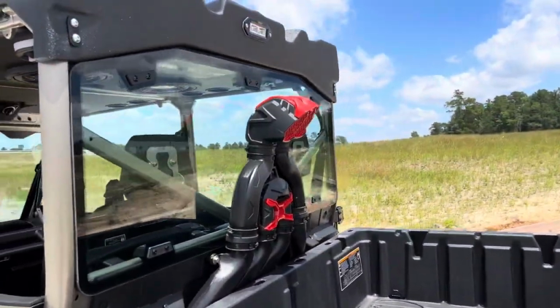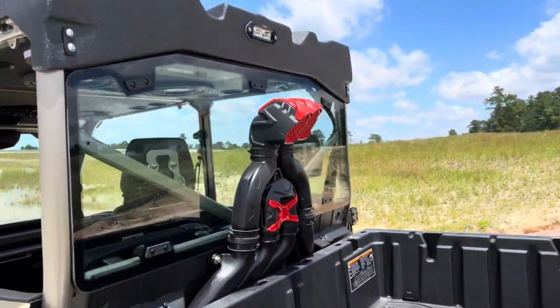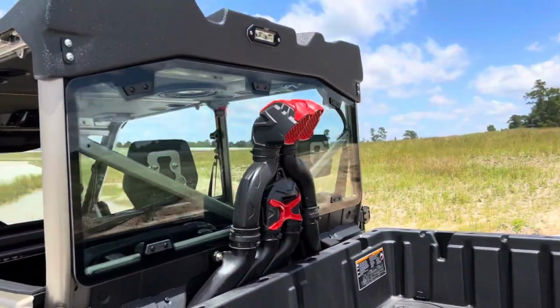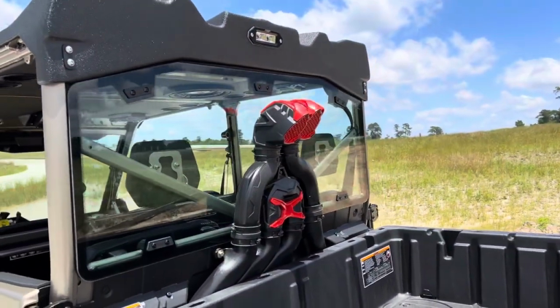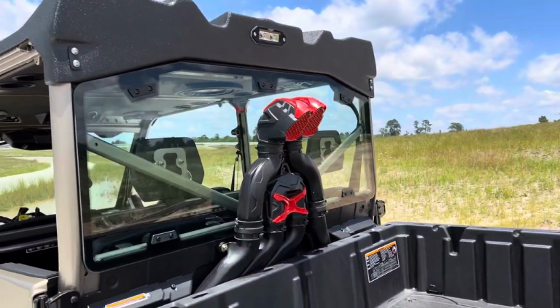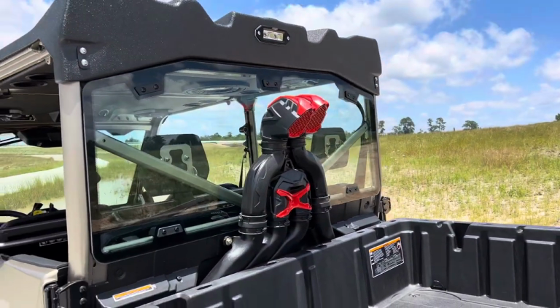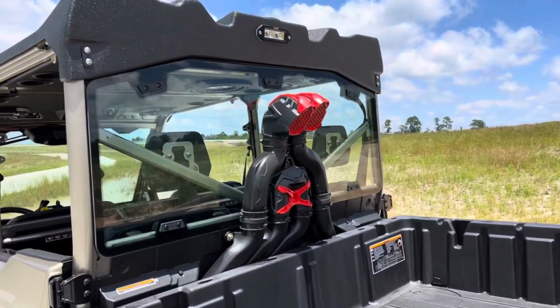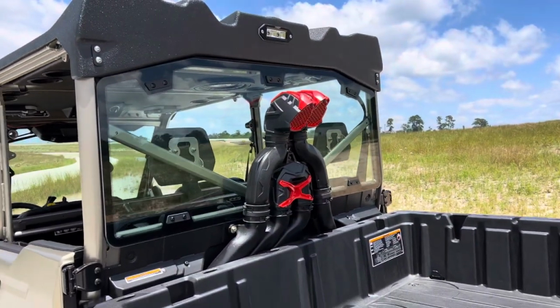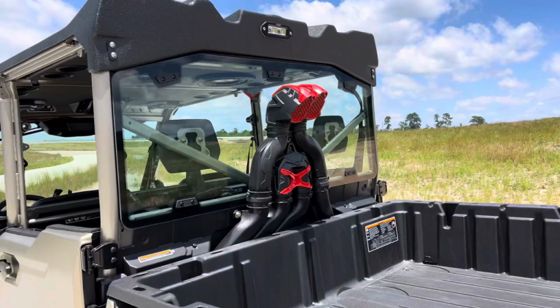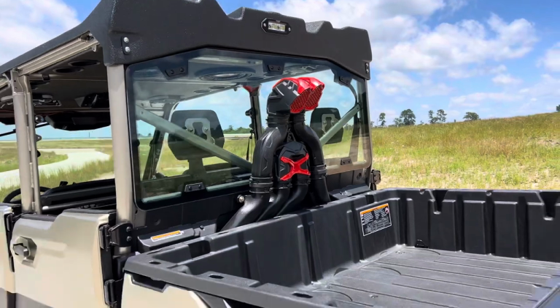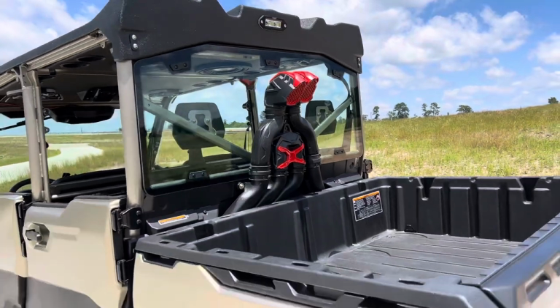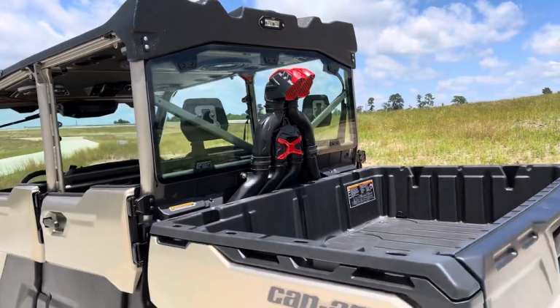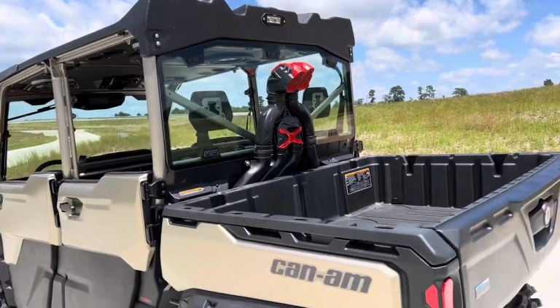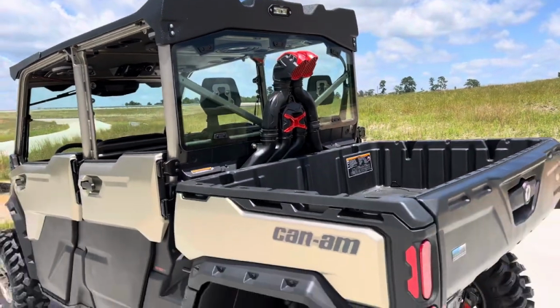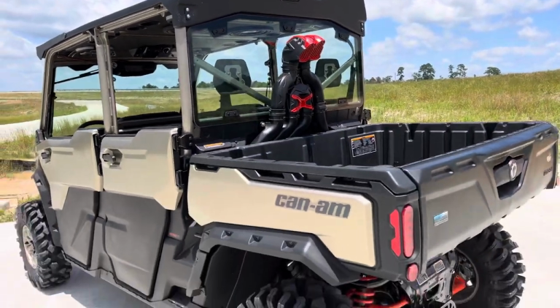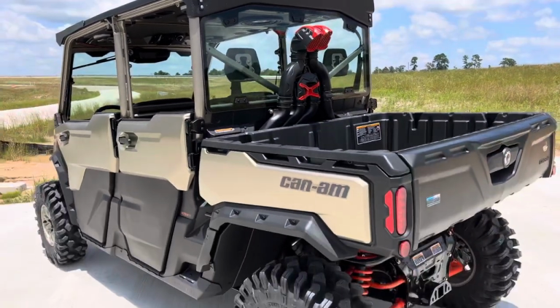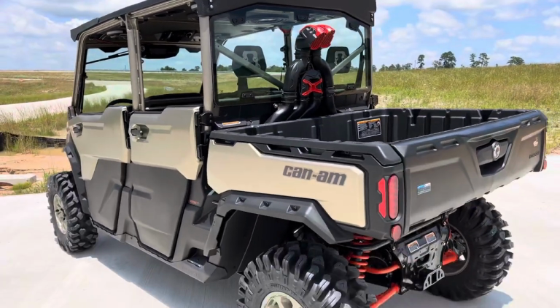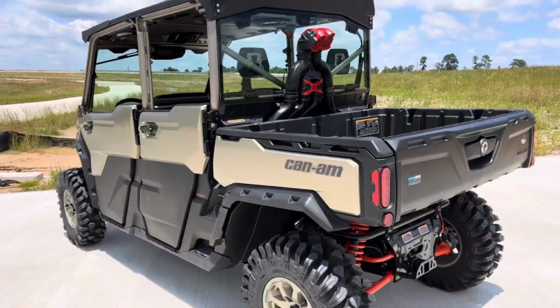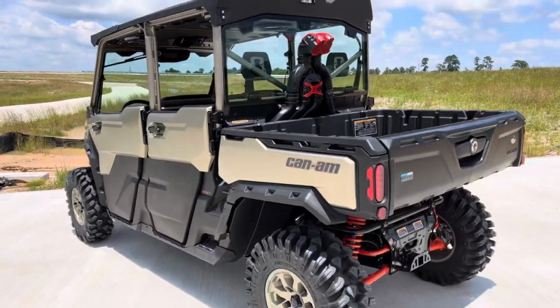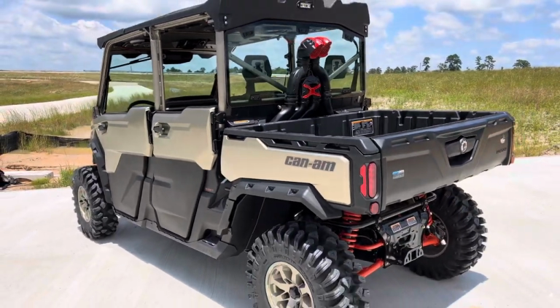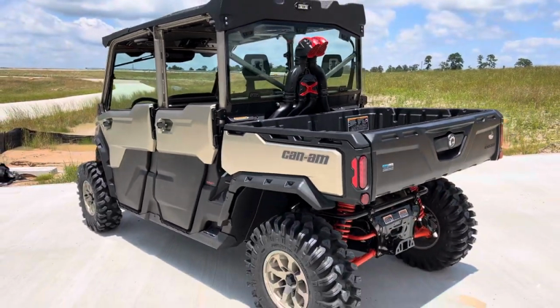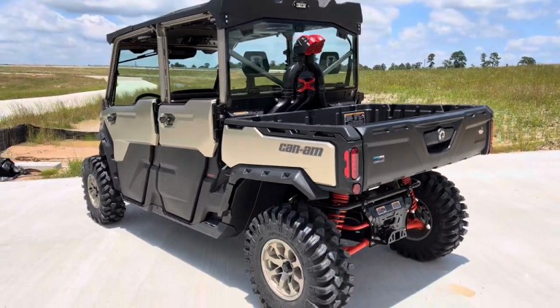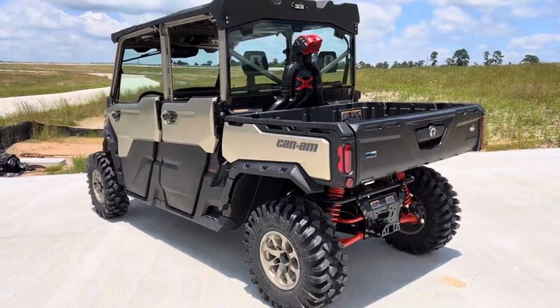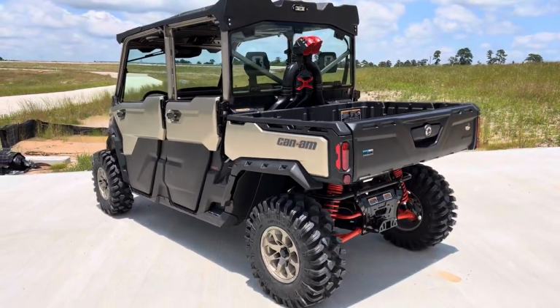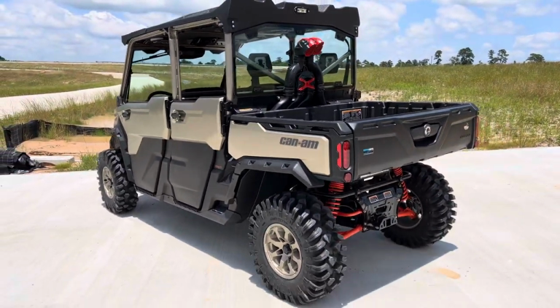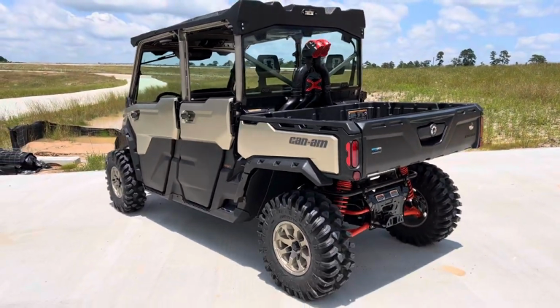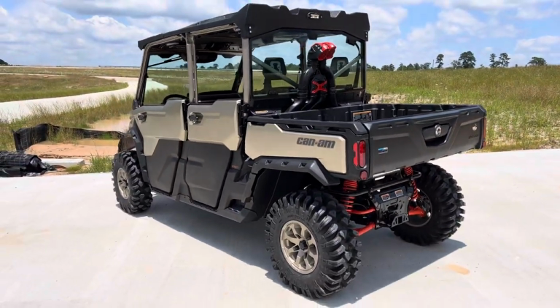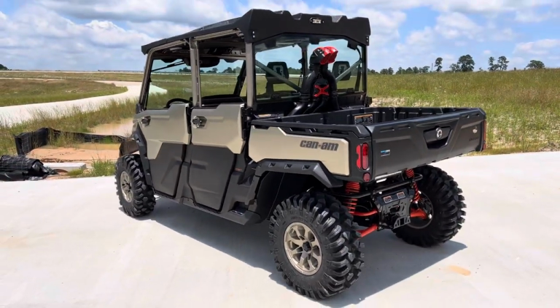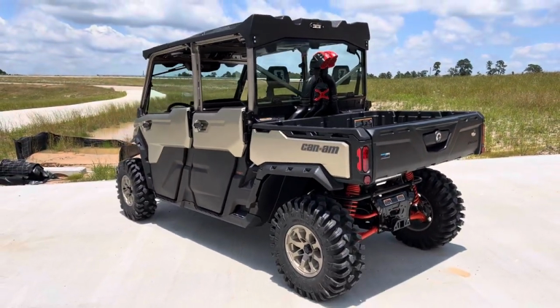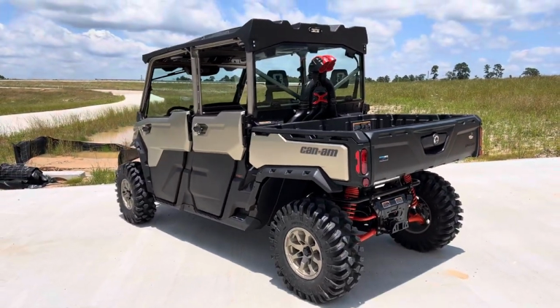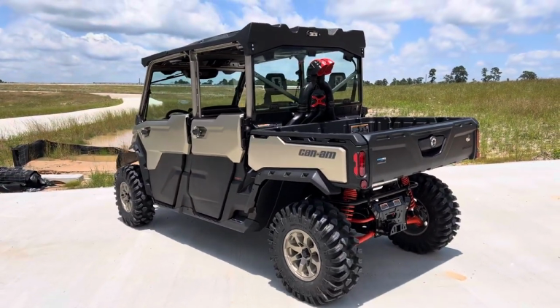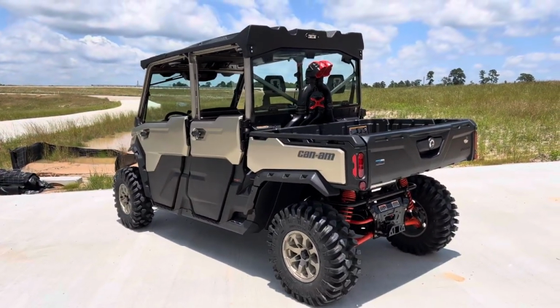Factory snorkel kit. Plenty of ground clearance. Y'all come check this thing out.